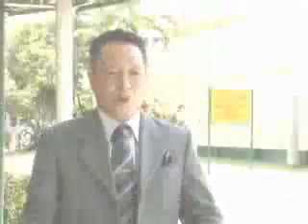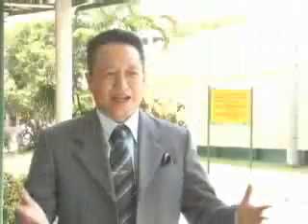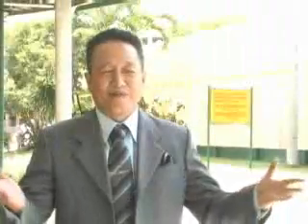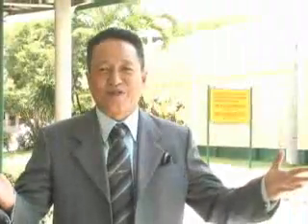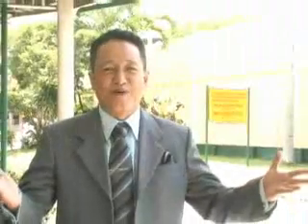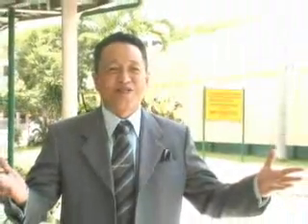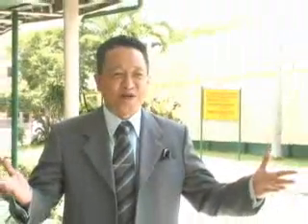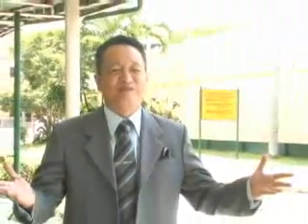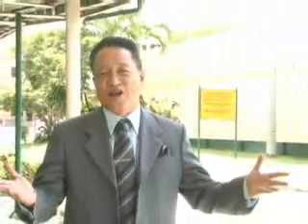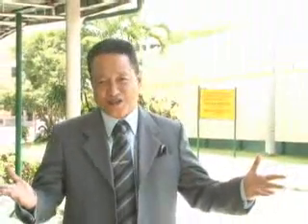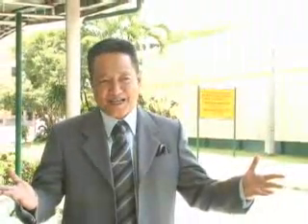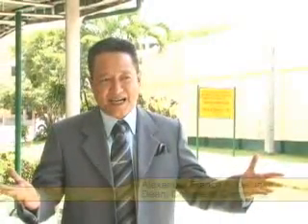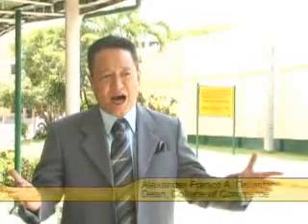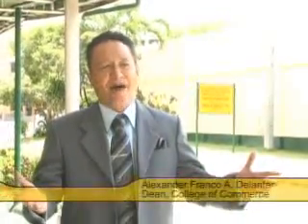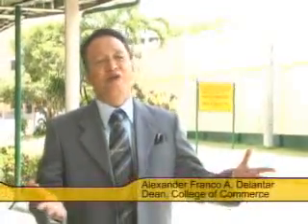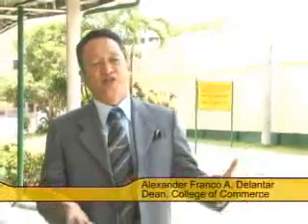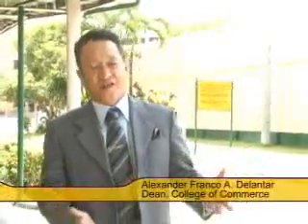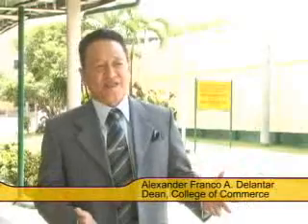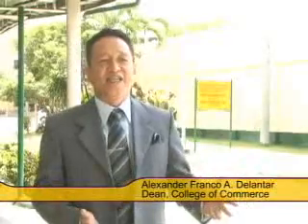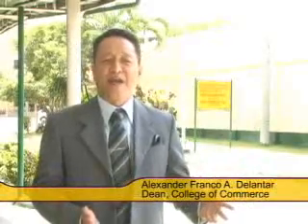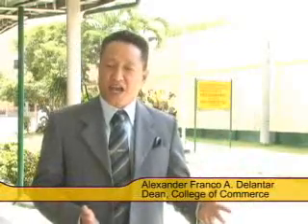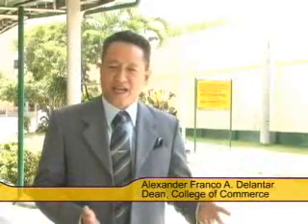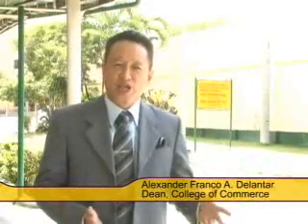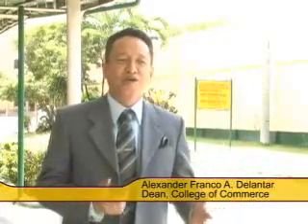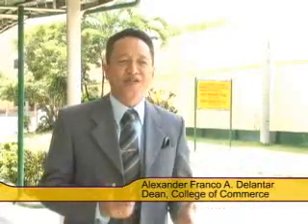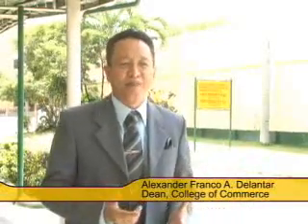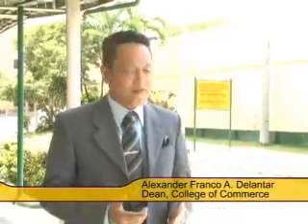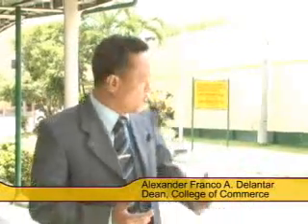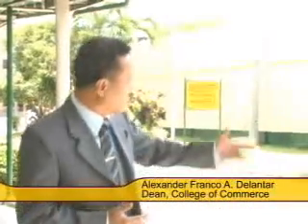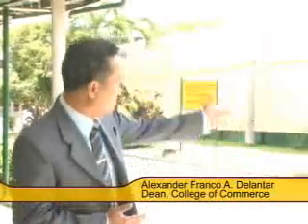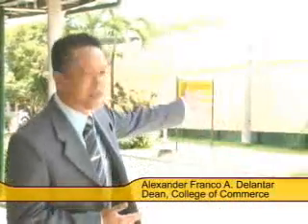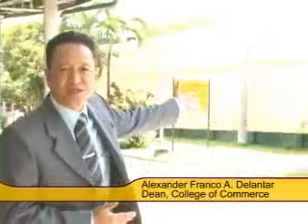Welcome to Cebu Institute of Technology. Upon your entry at the CIT main gate, you were greeted by the huge welcome sign.